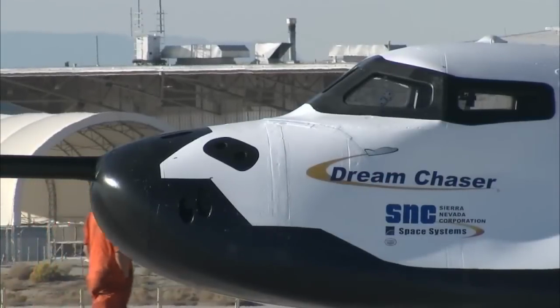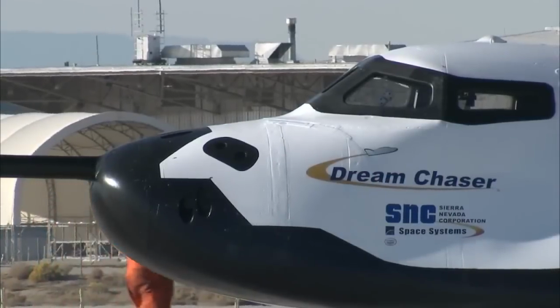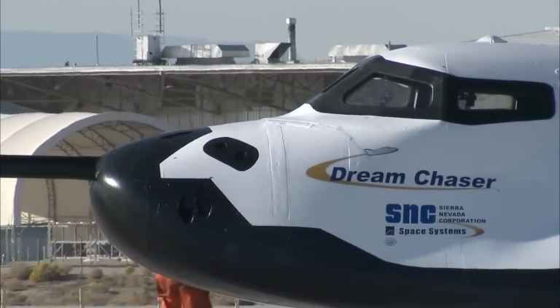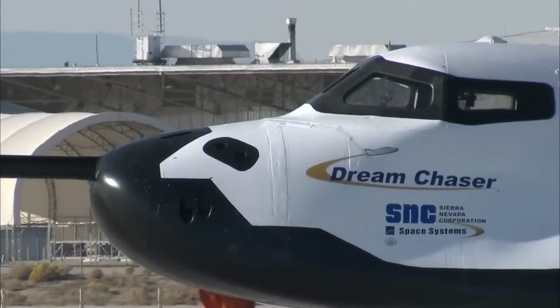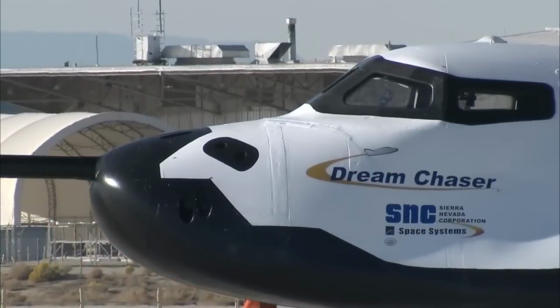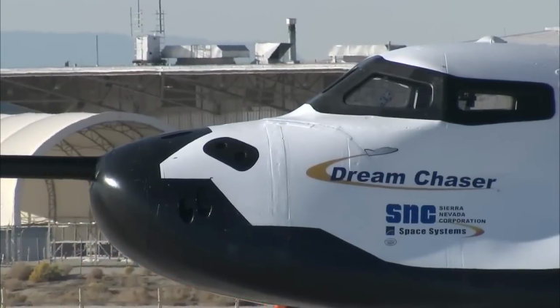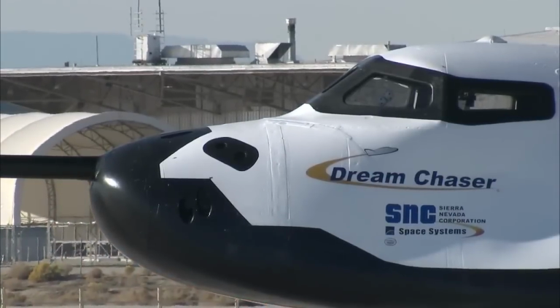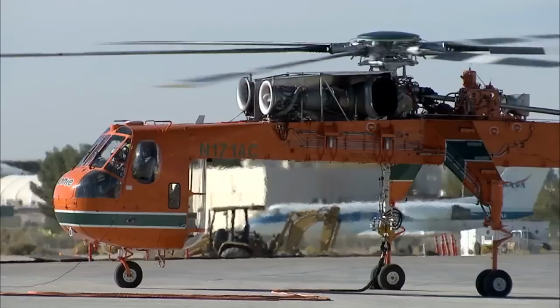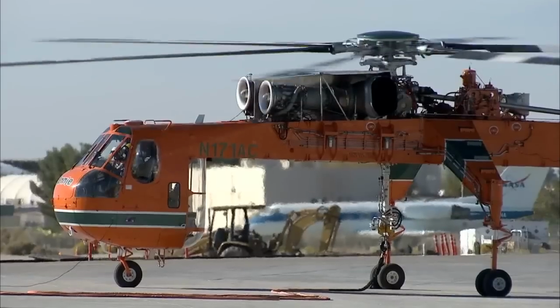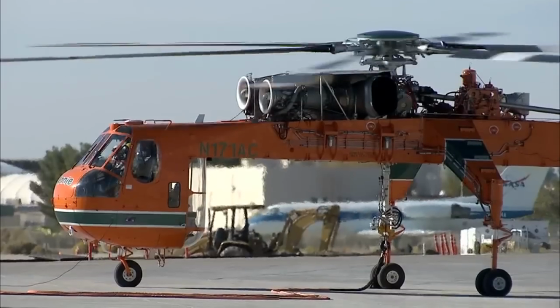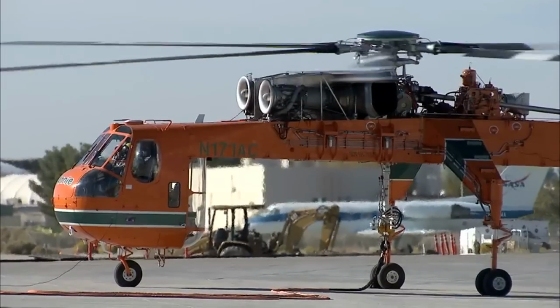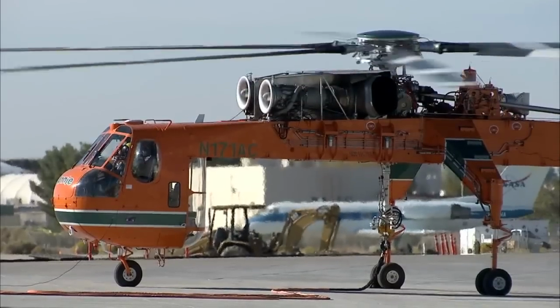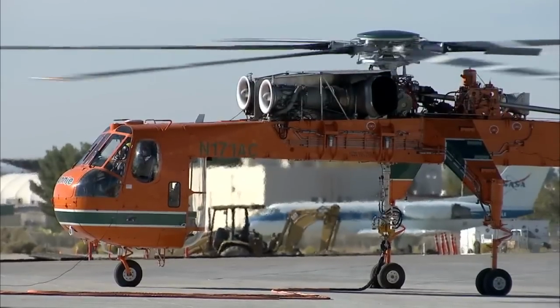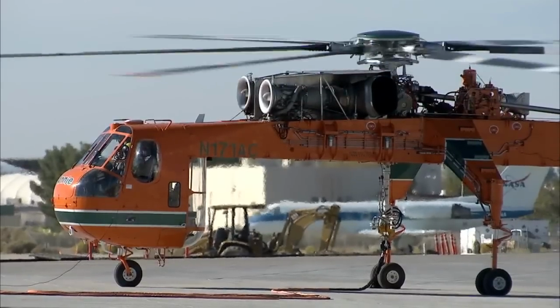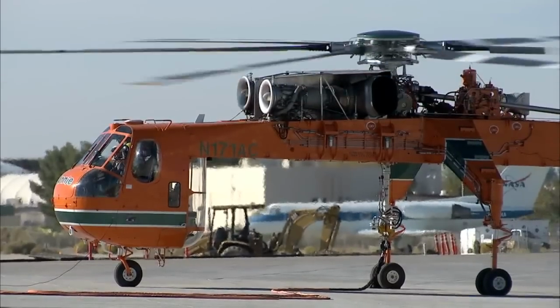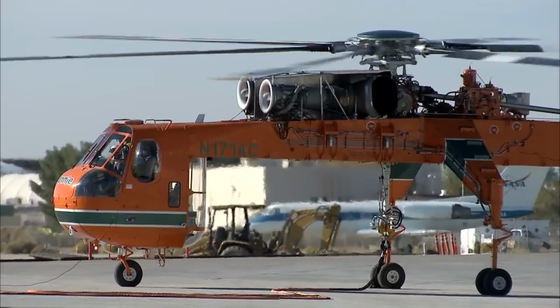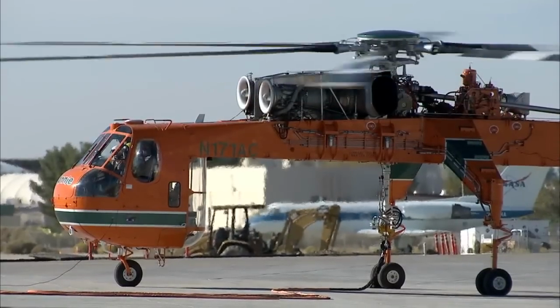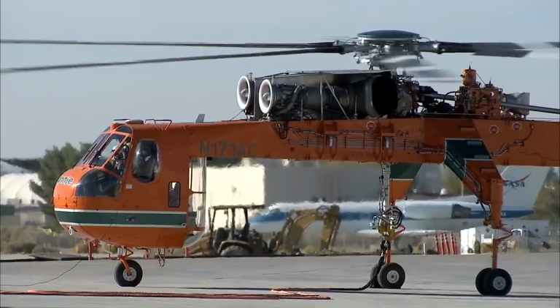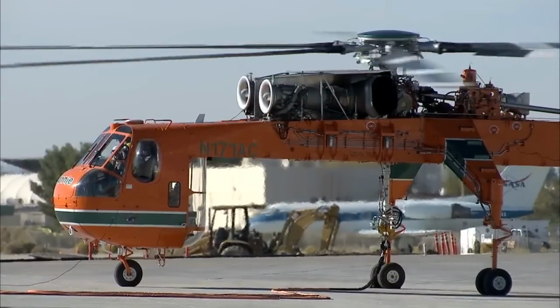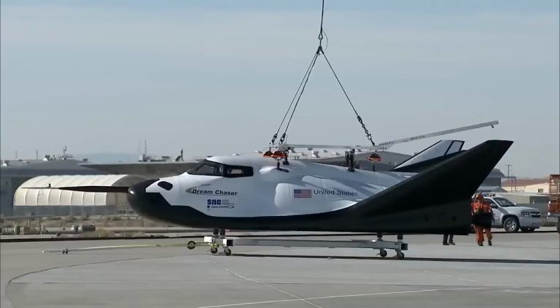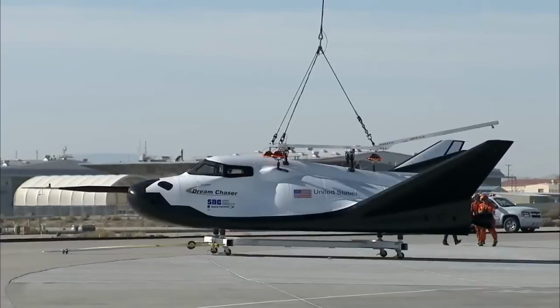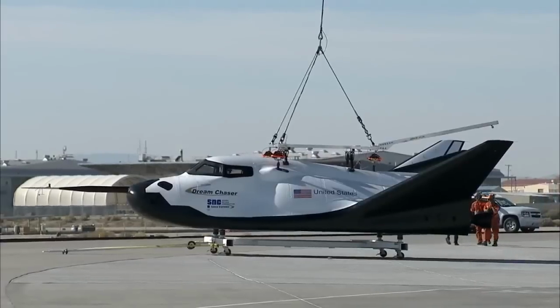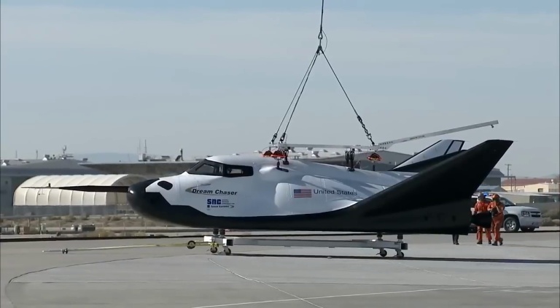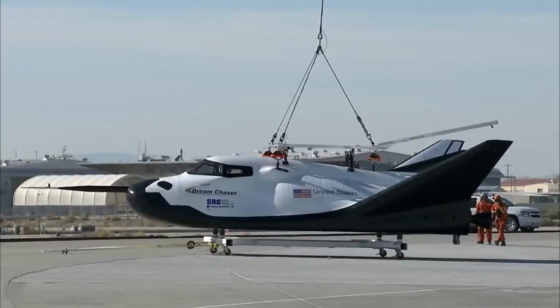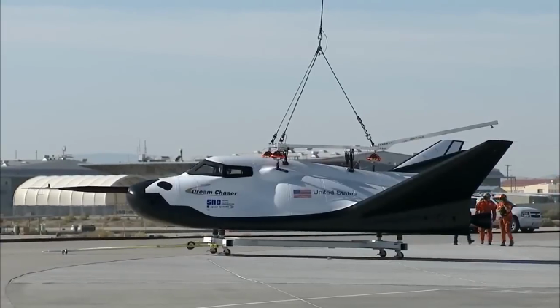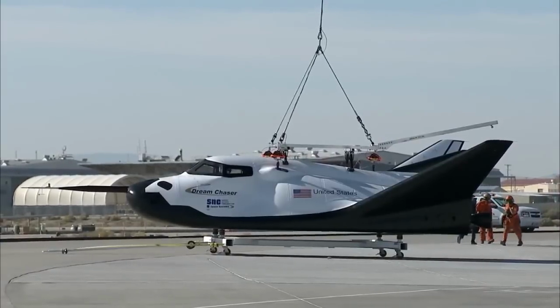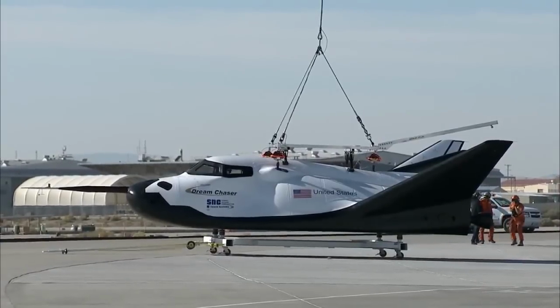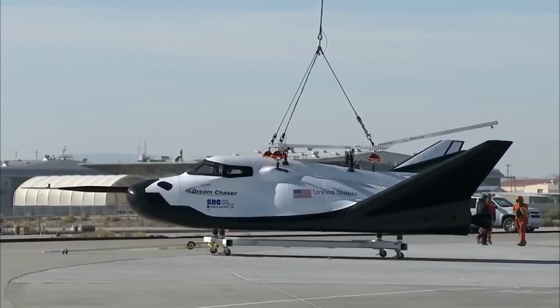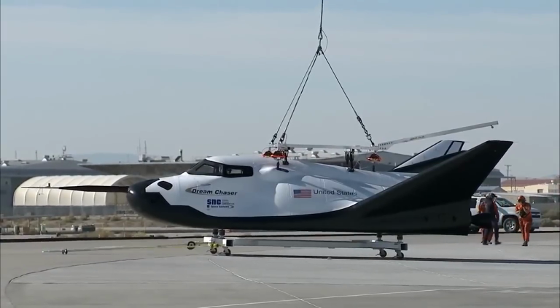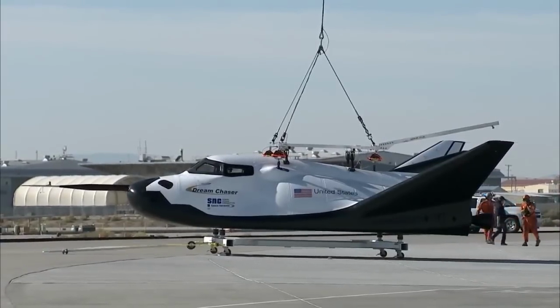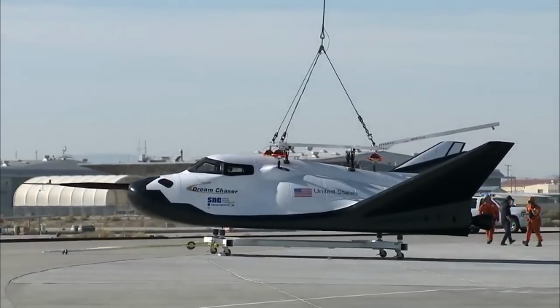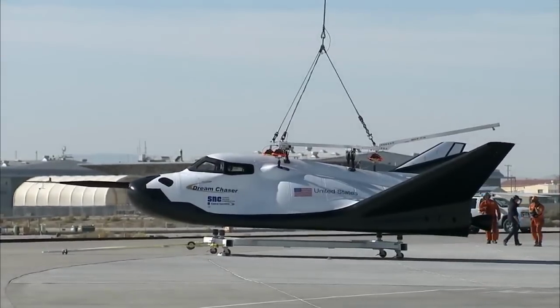Sierra Nevada Corporation performed its first approach and landing free flight test of the Dream Chaser spacecraft October 26.